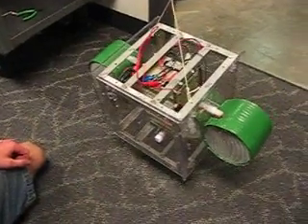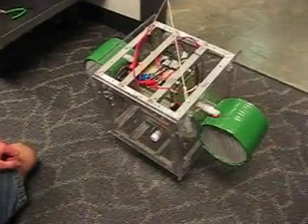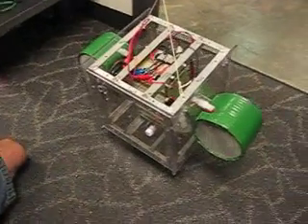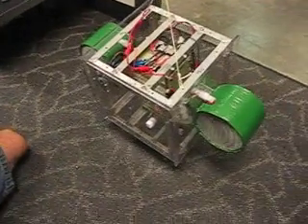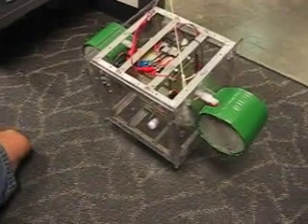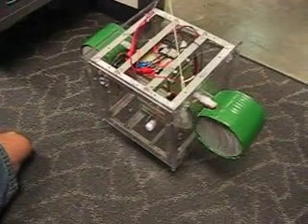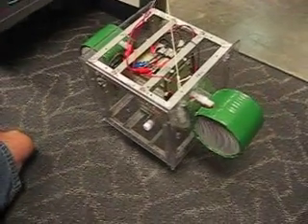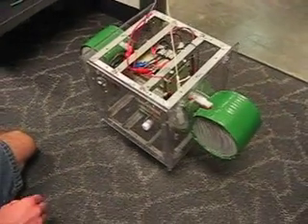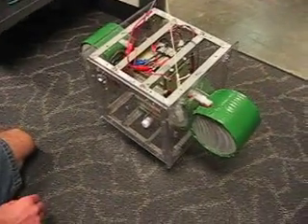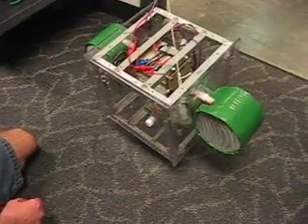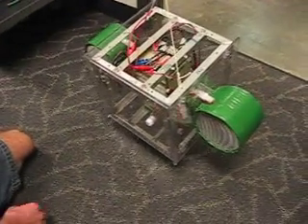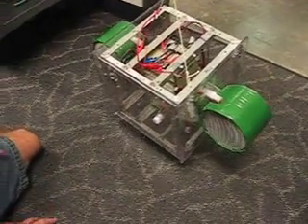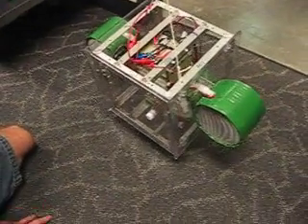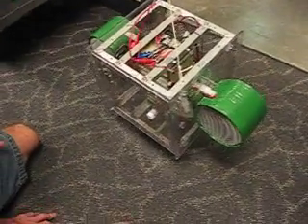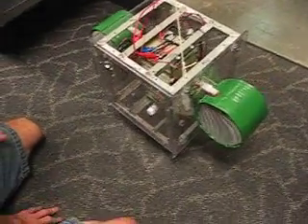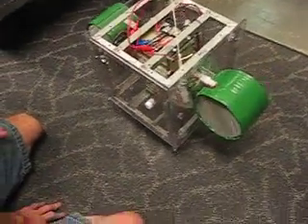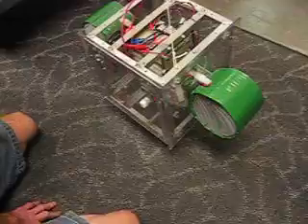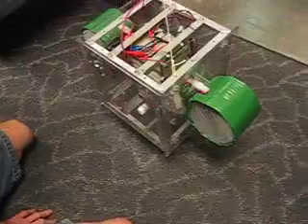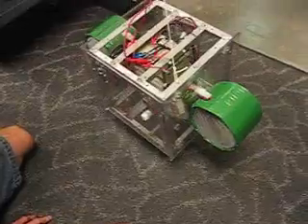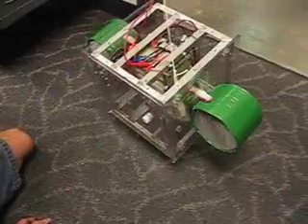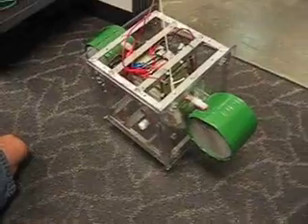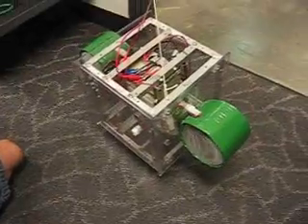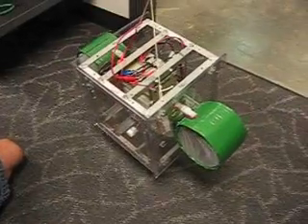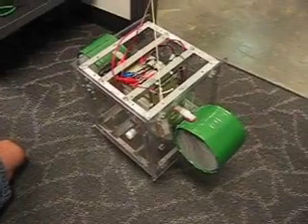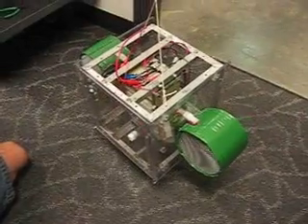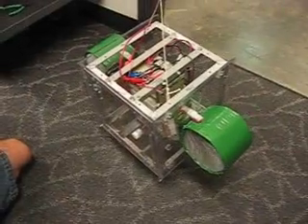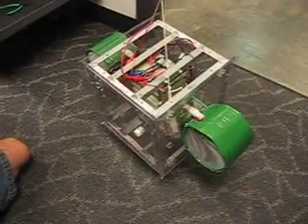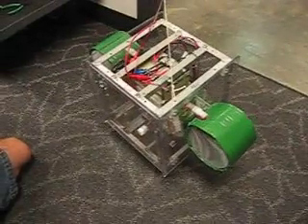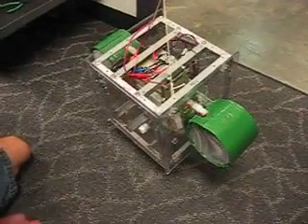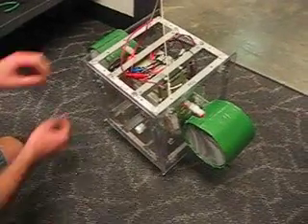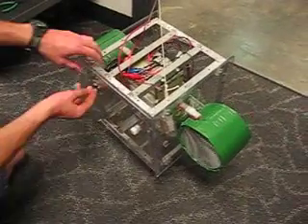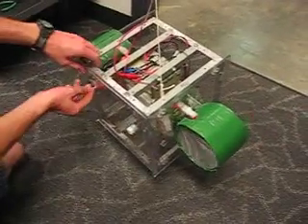Alright, right now we're going to demonstrate what would happen if the fans were to accelerate the cube. So if you want to turn the switch on, Matt. Yep.